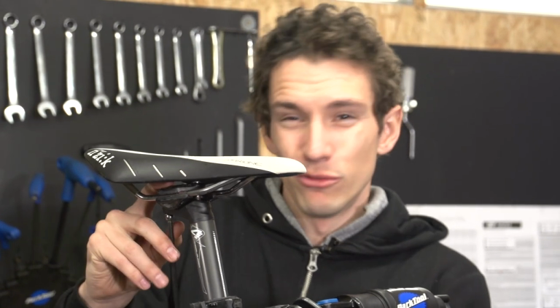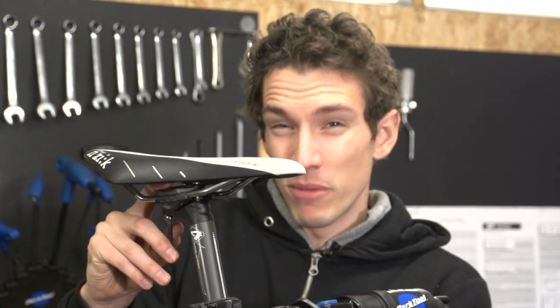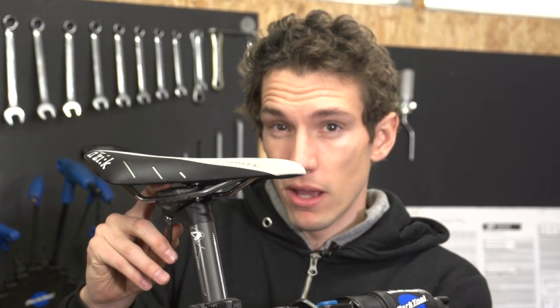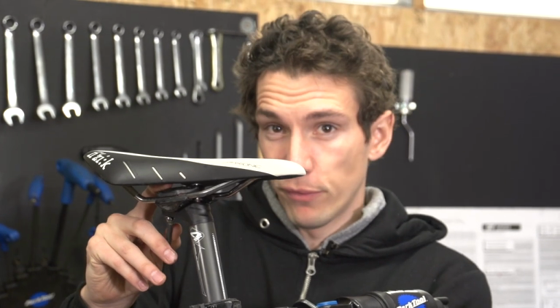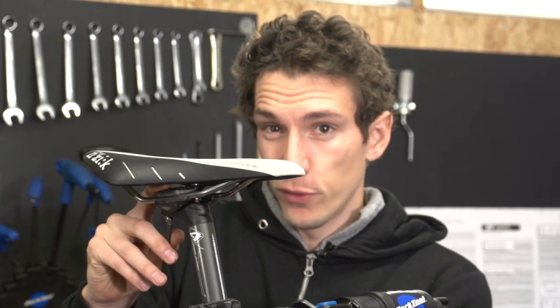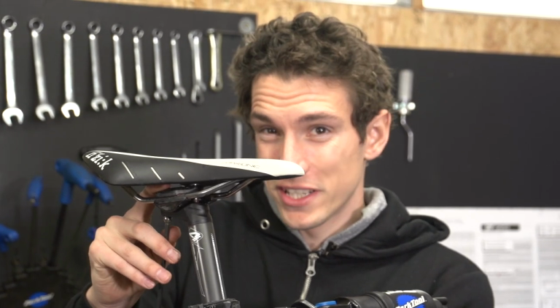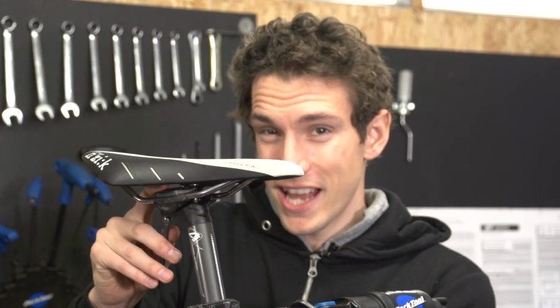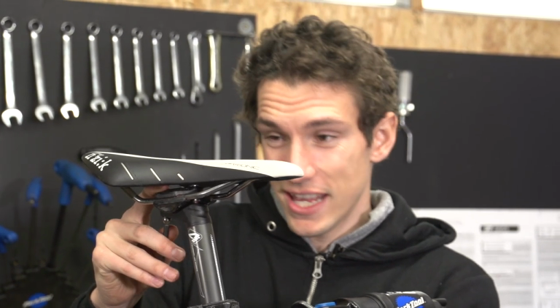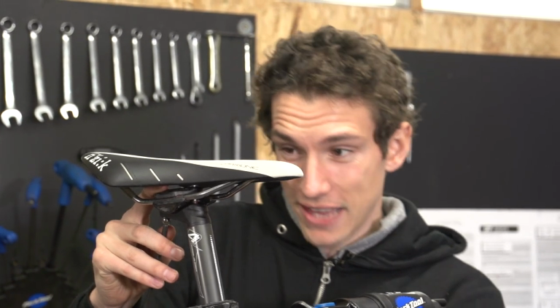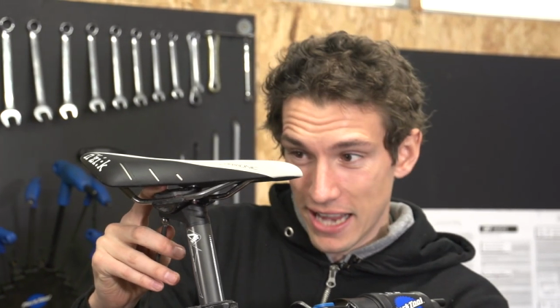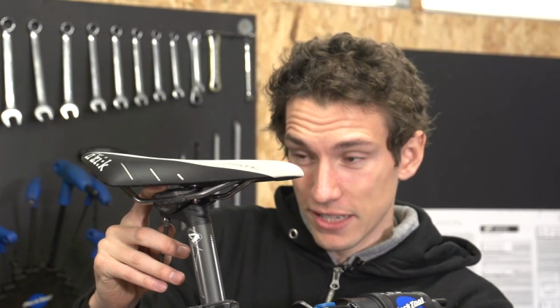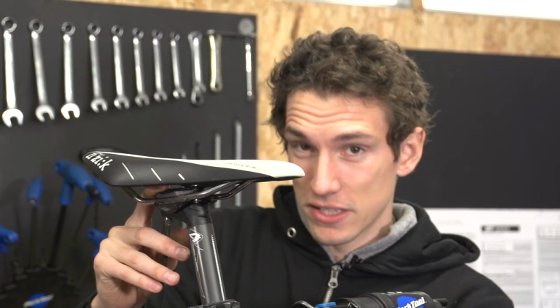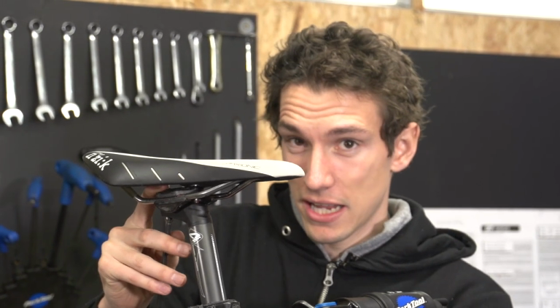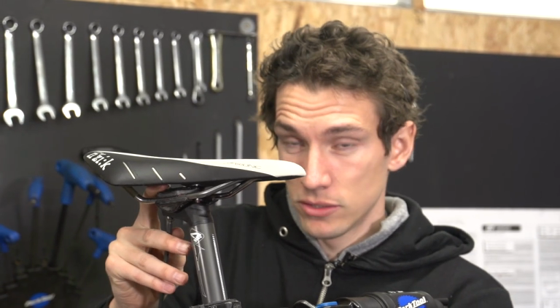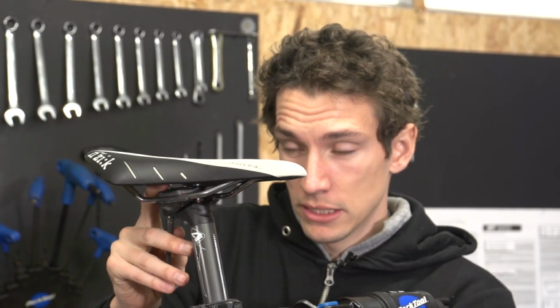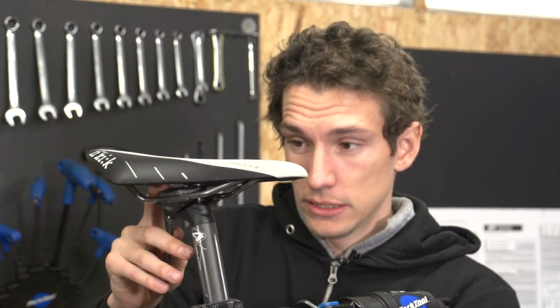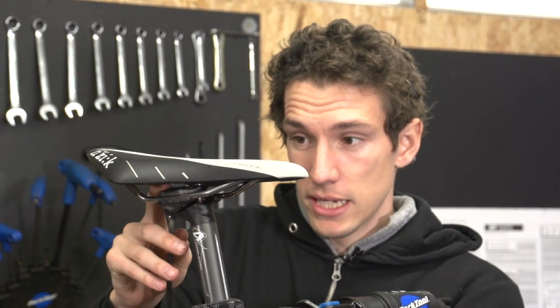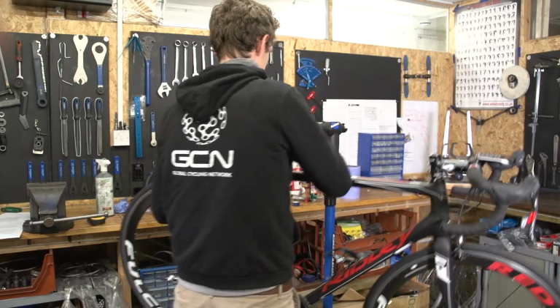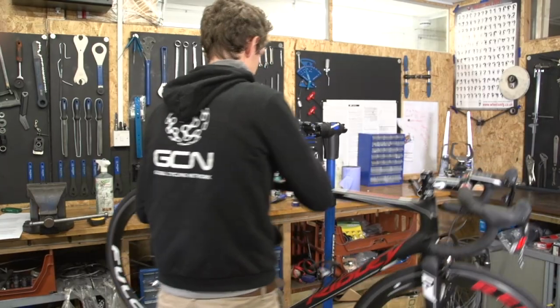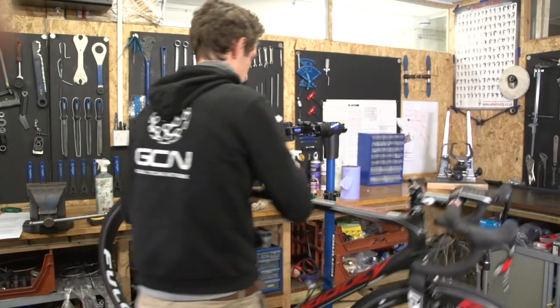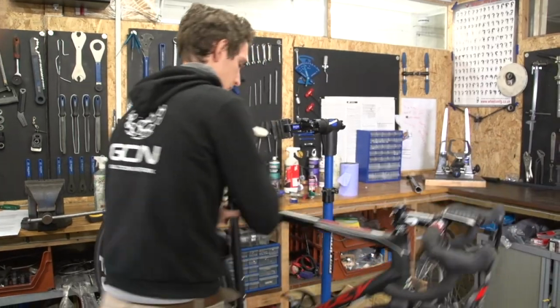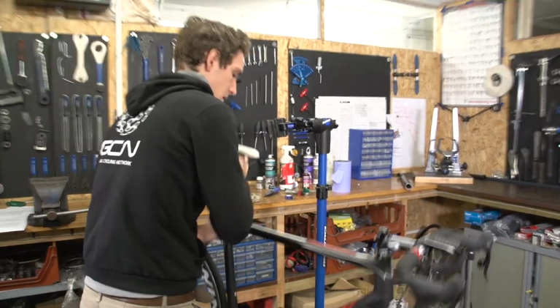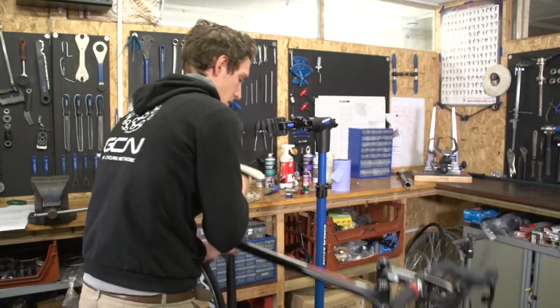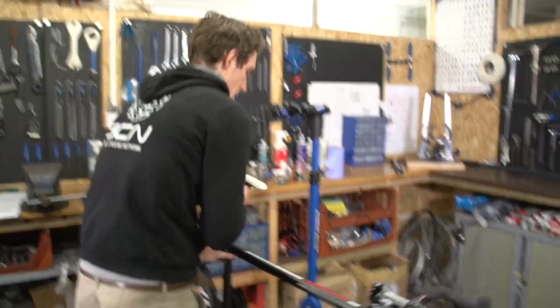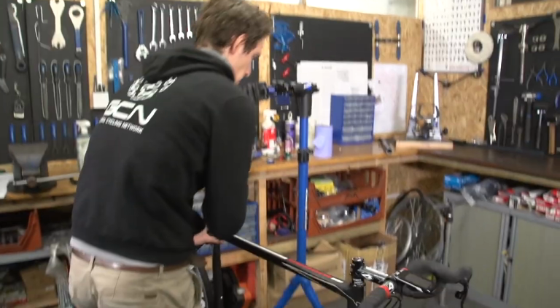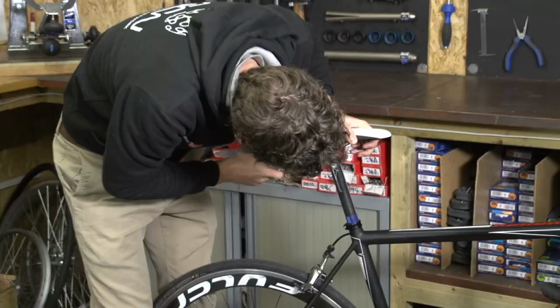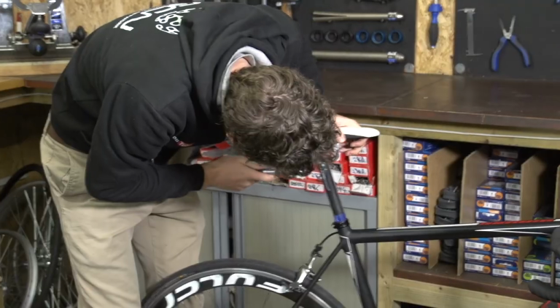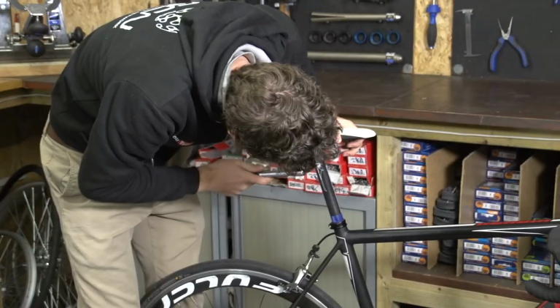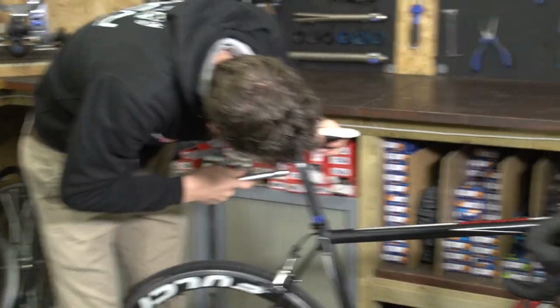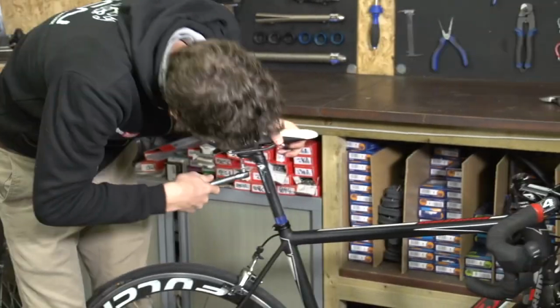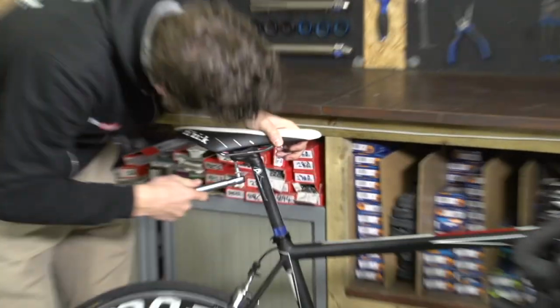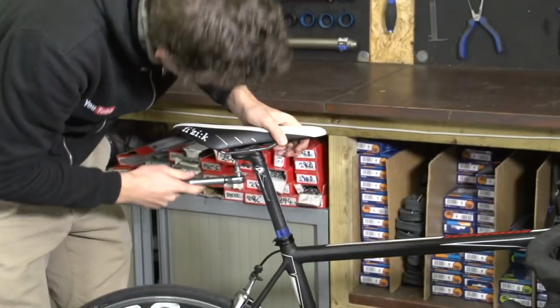Remember that before you set the angle of your saddle, you need to take the bike out of the work stand so you actually know what angle it is.